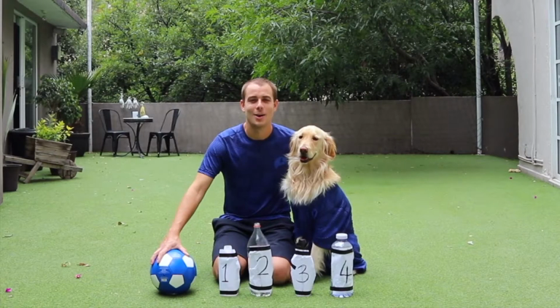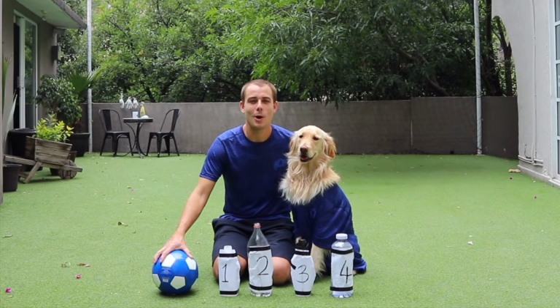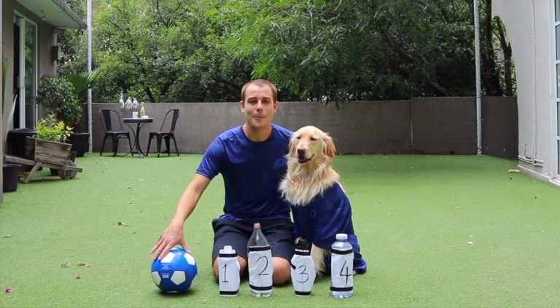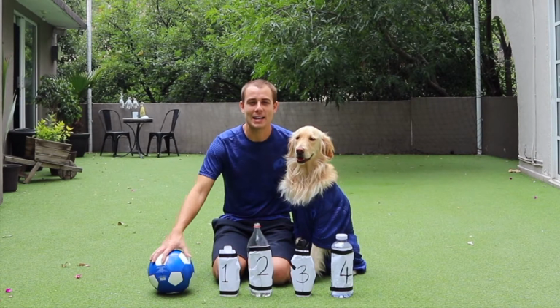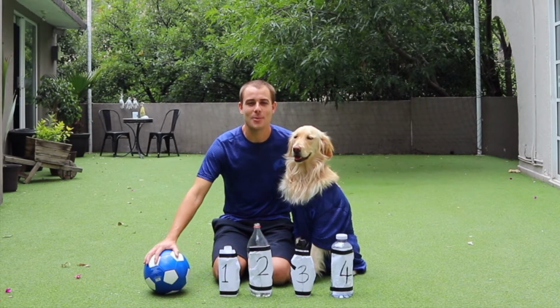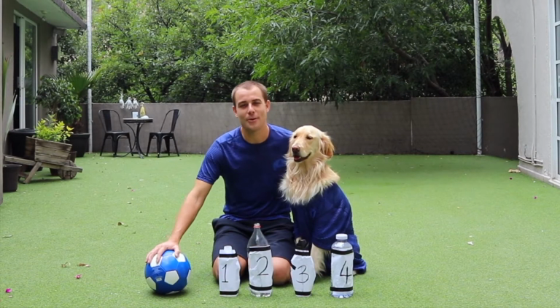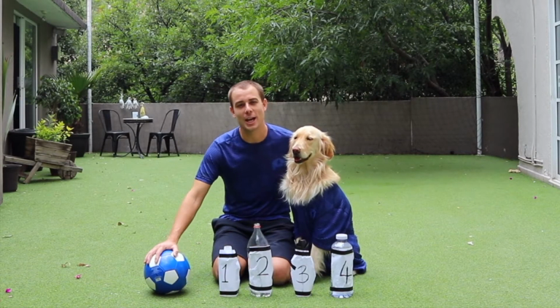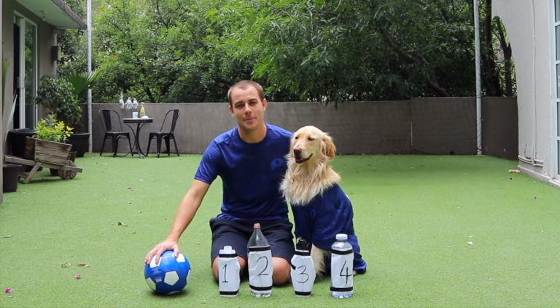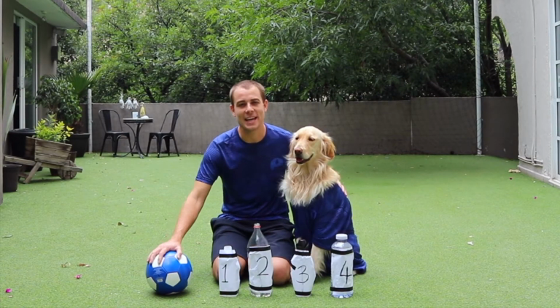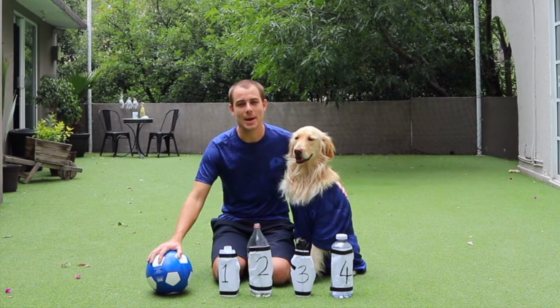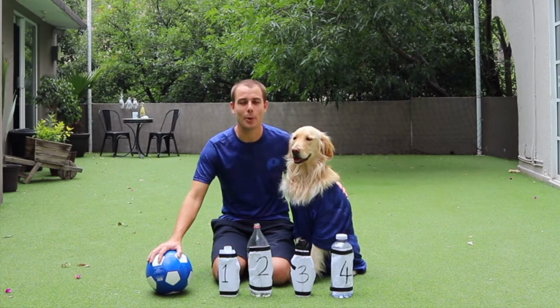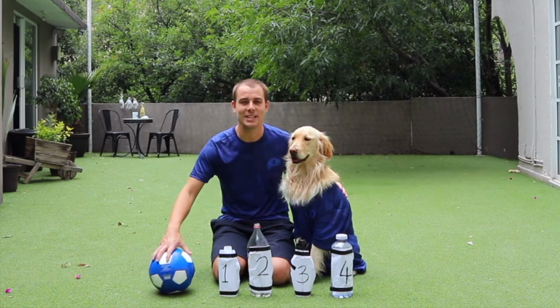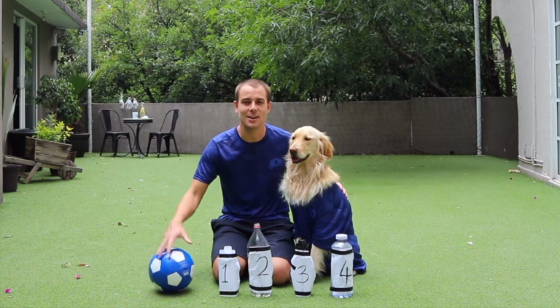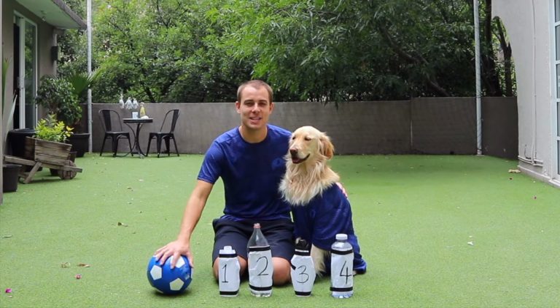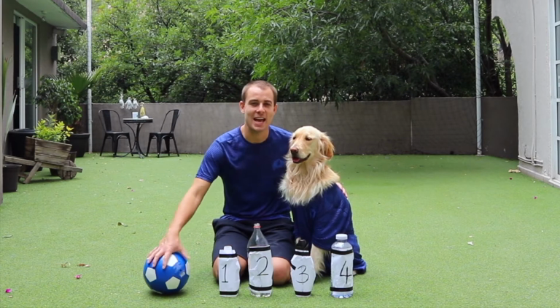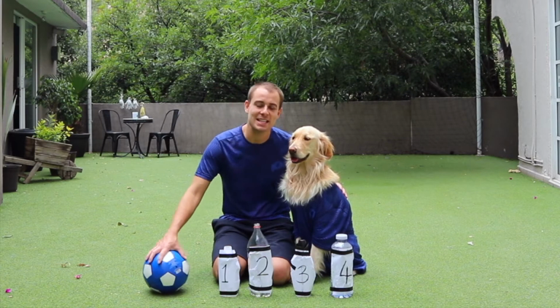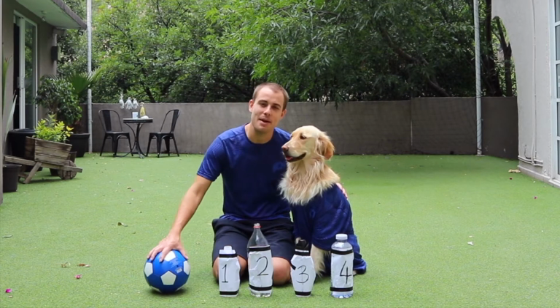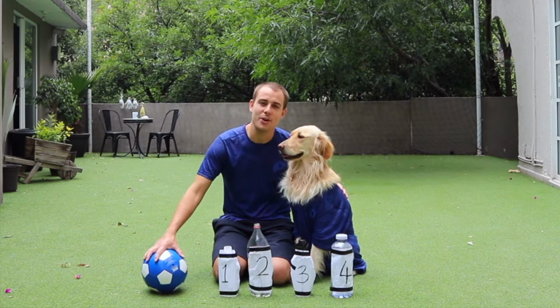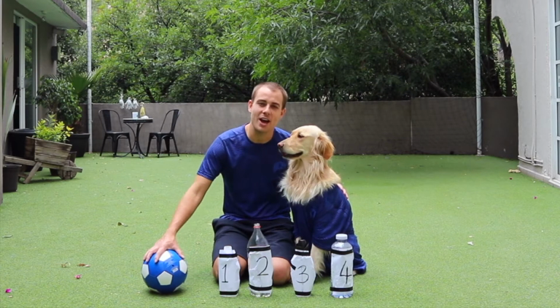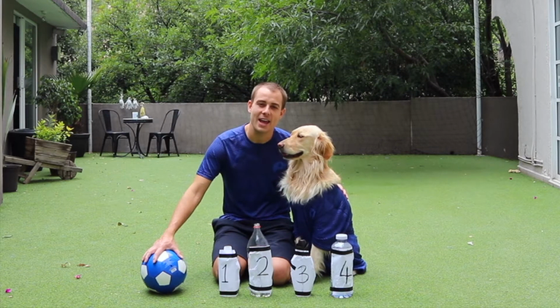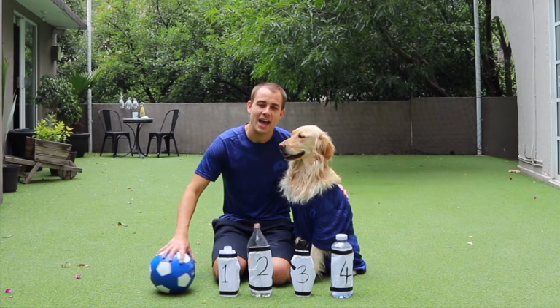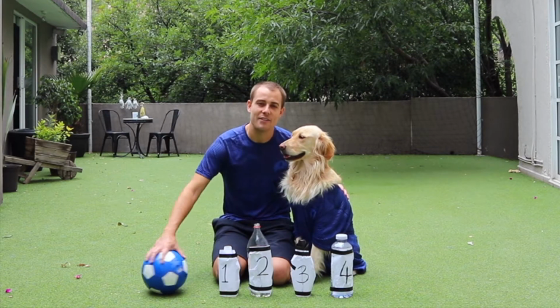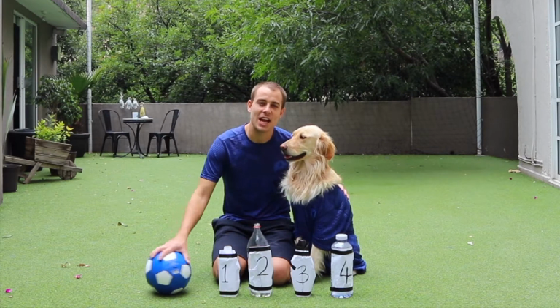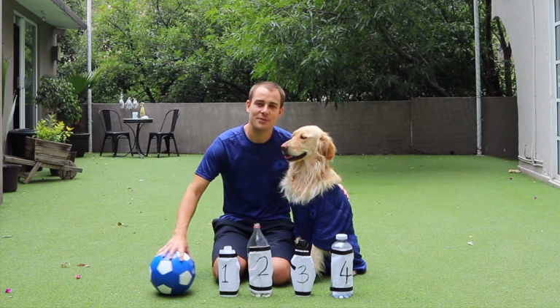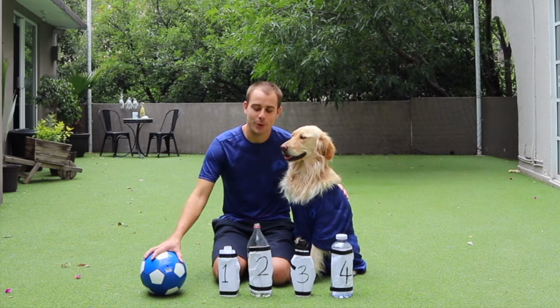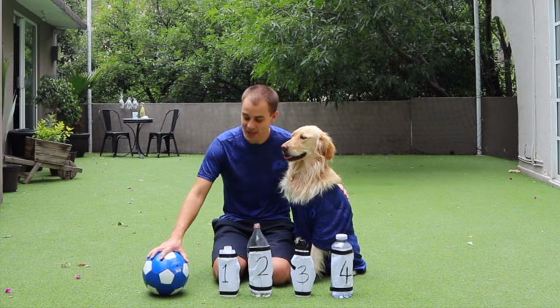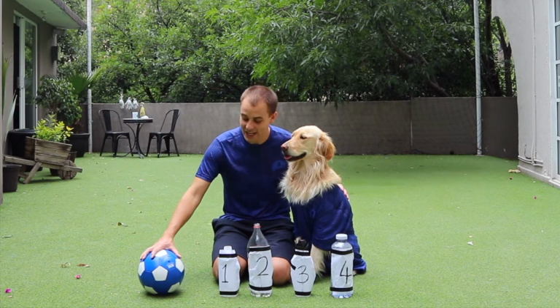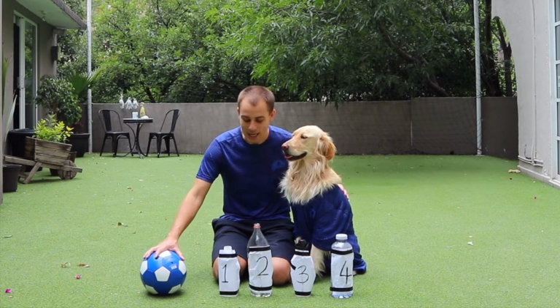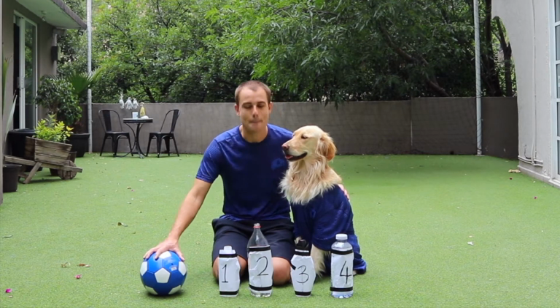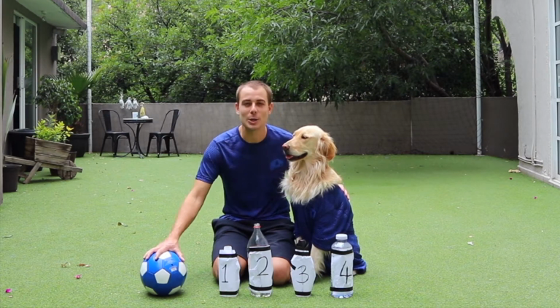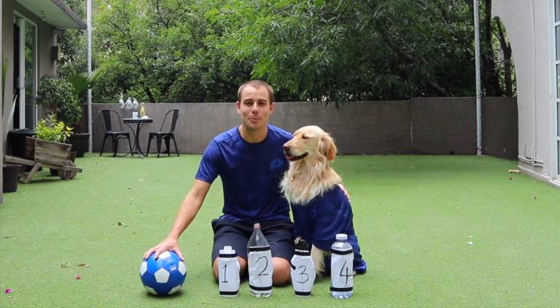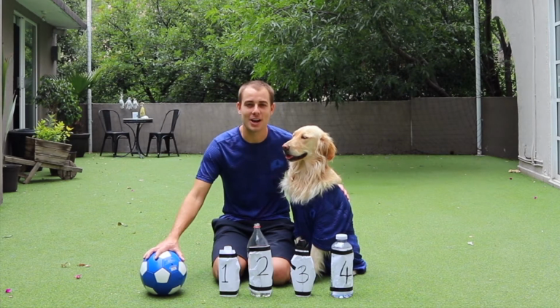Welcome back to My Foot Academy Kinder boys and girls. Today, Samantha and I have a challenge for you — that is Bottle Blast.